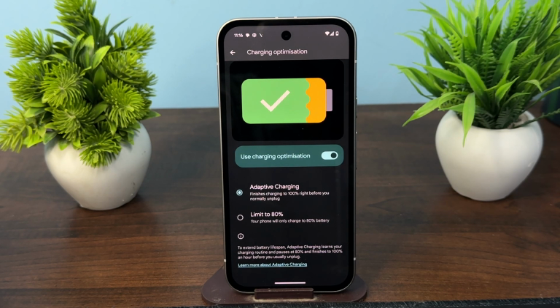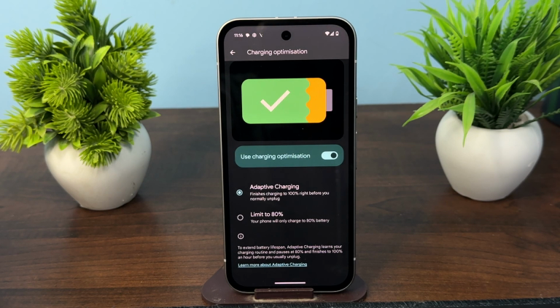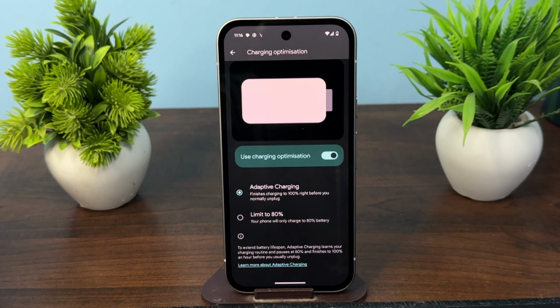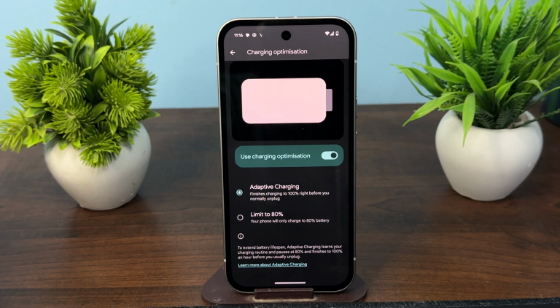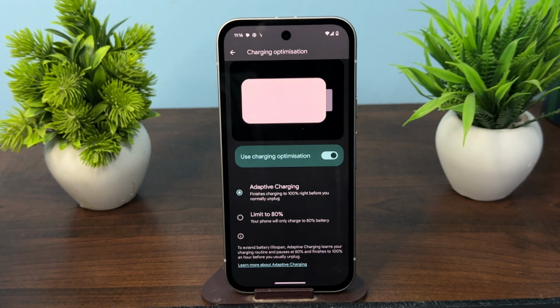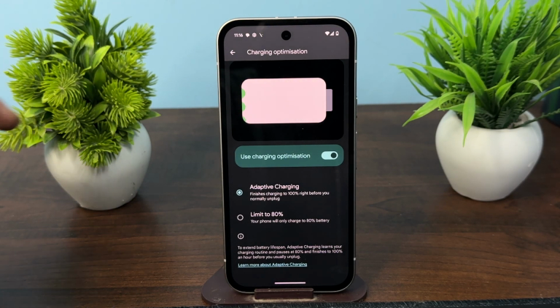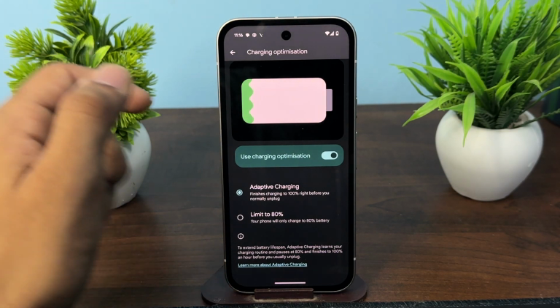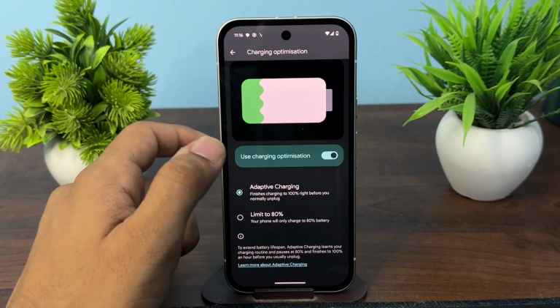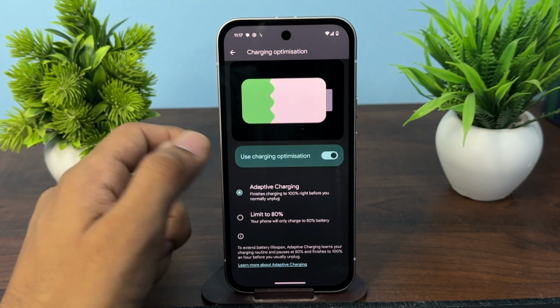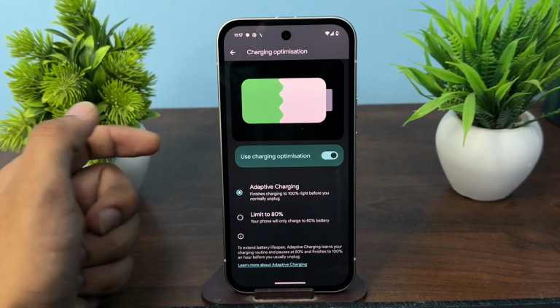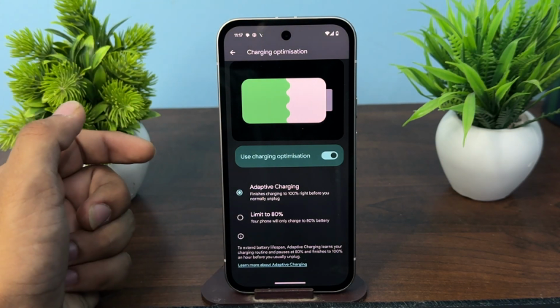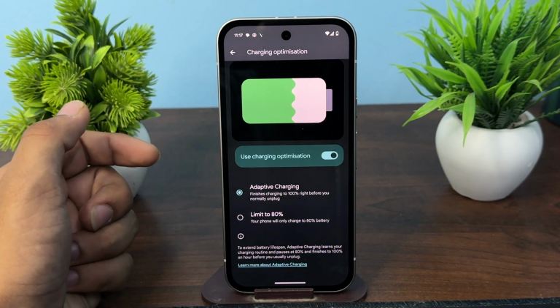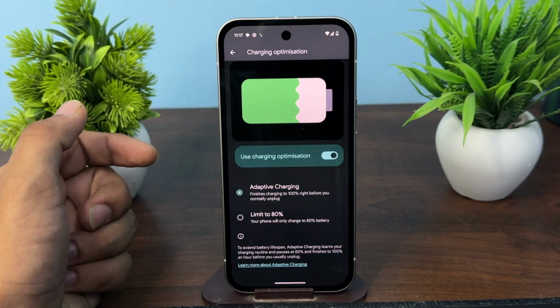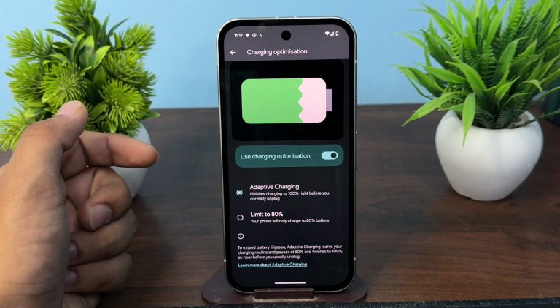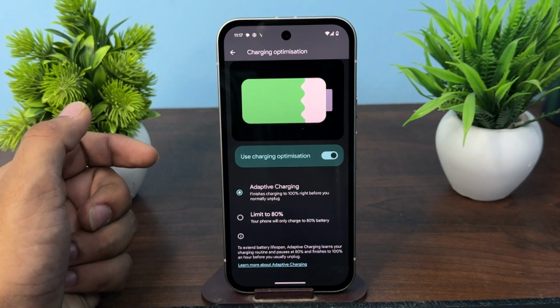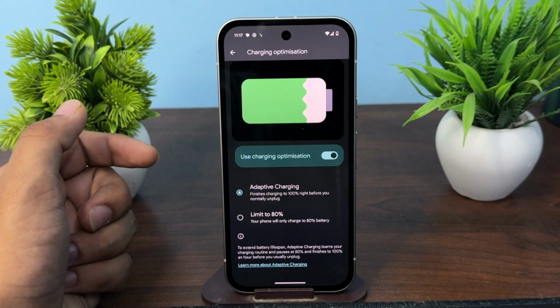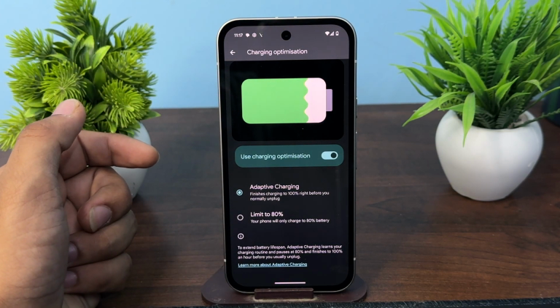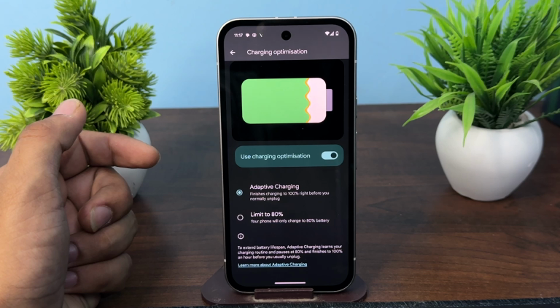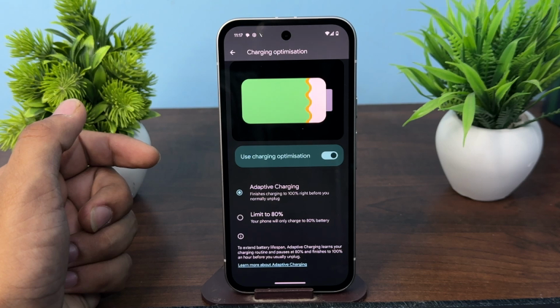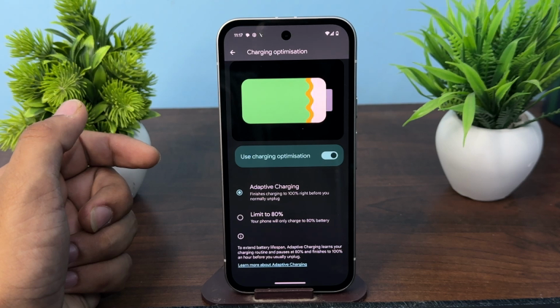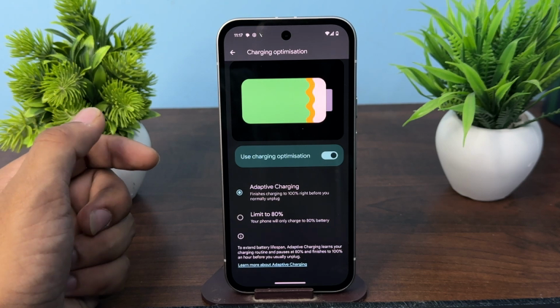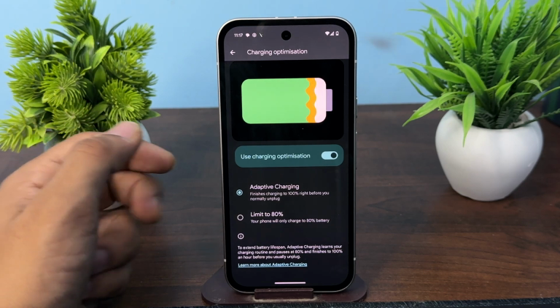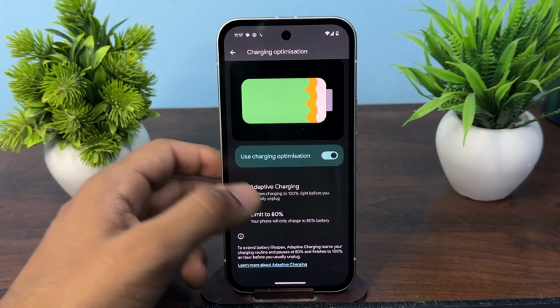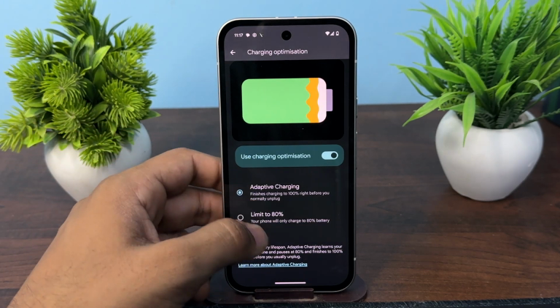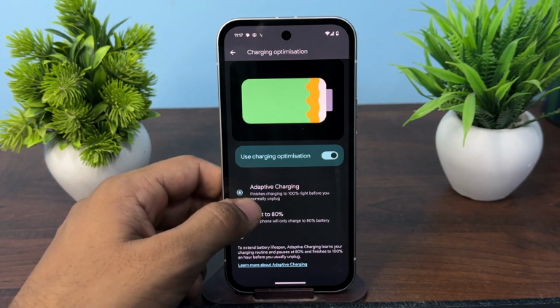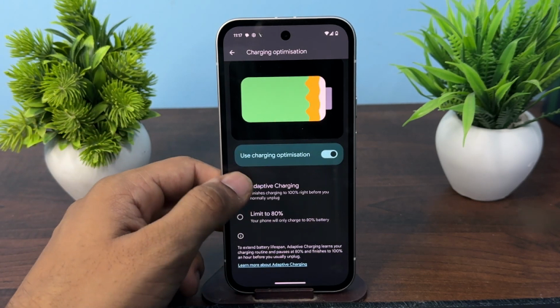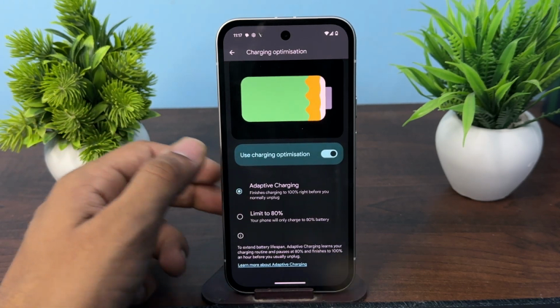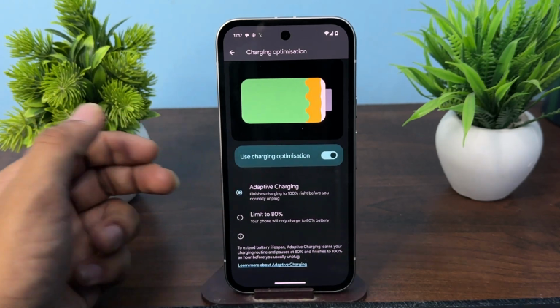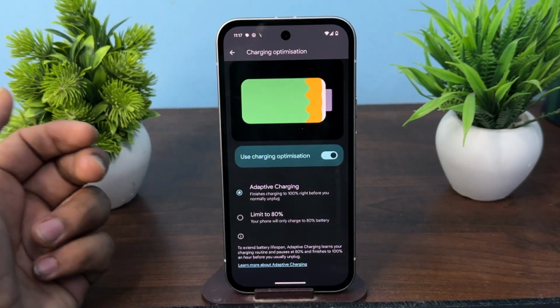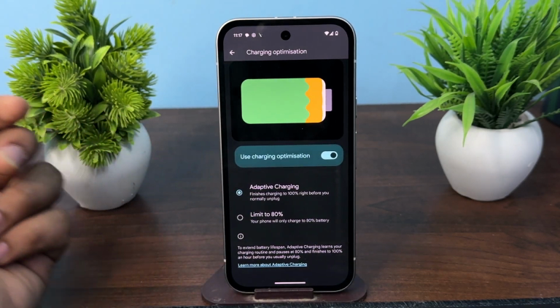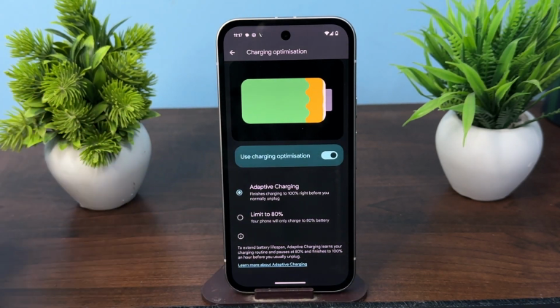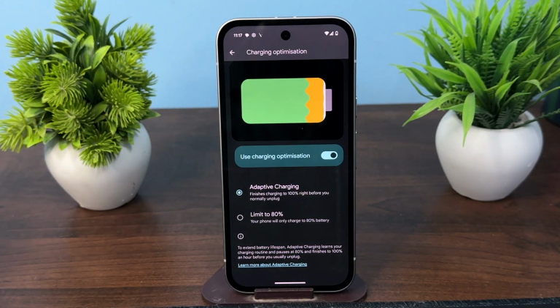Under the battery settings, you will see it on your screen. Goodbye.